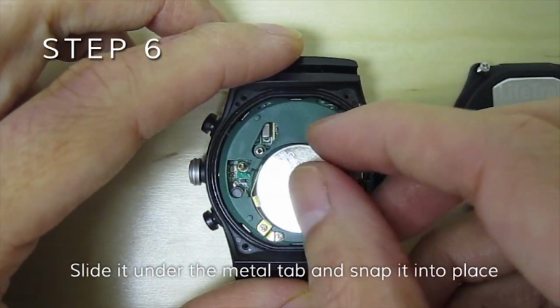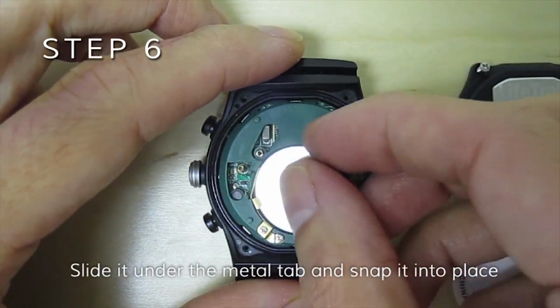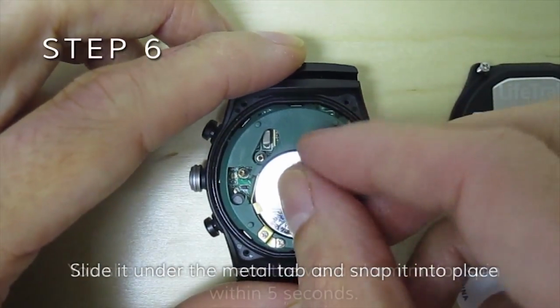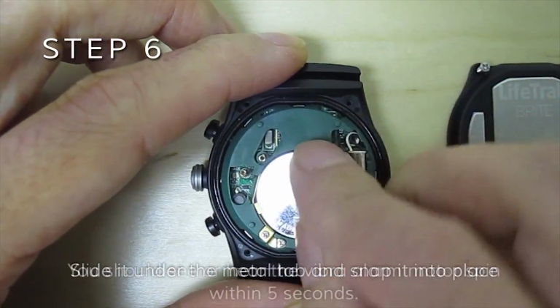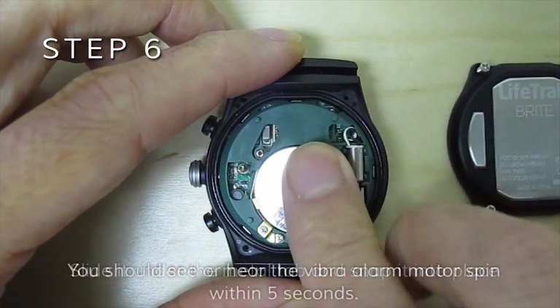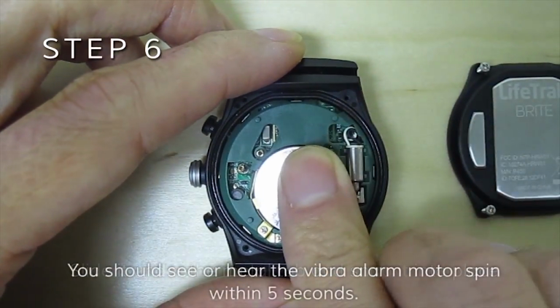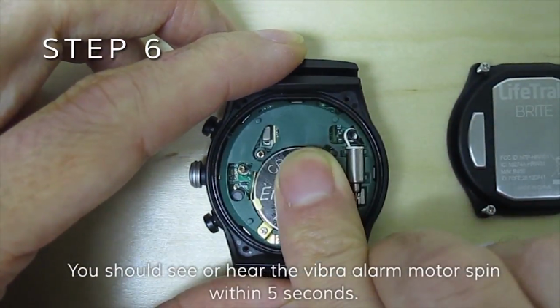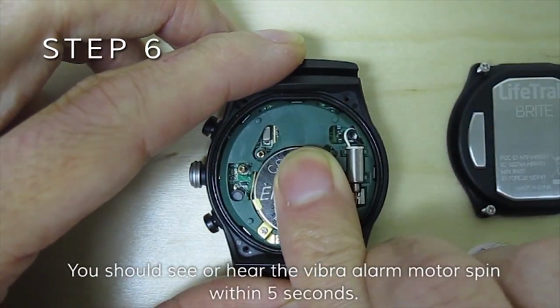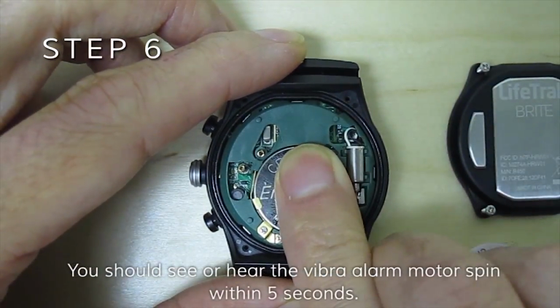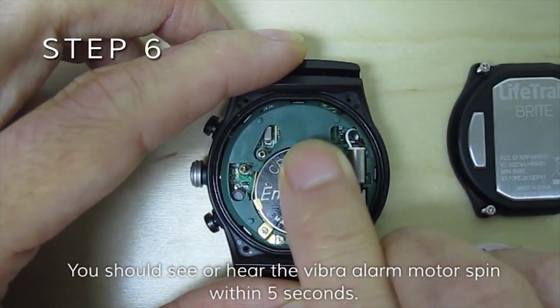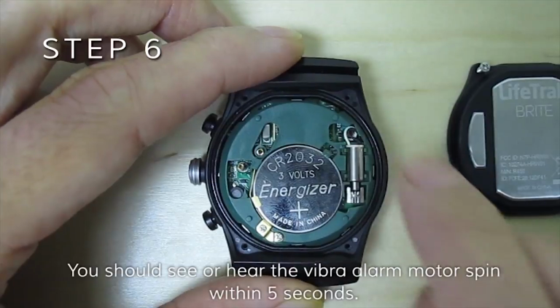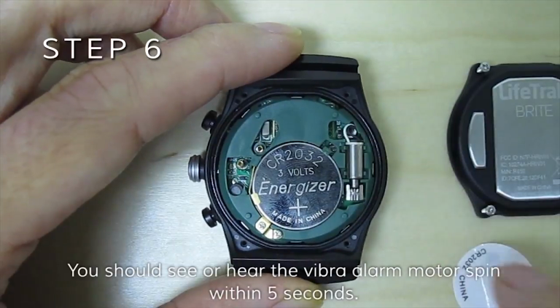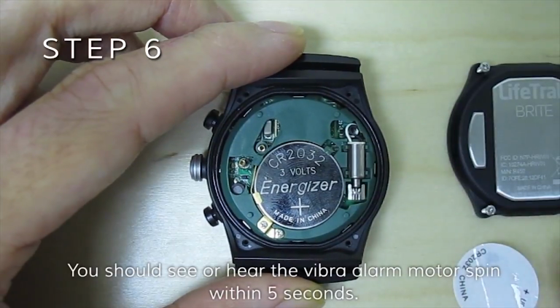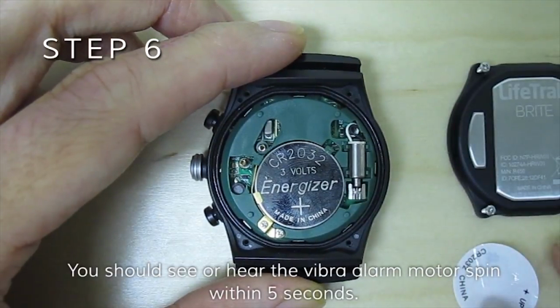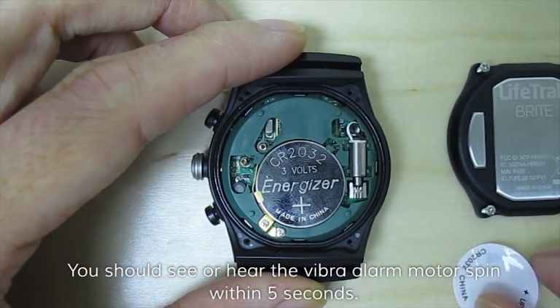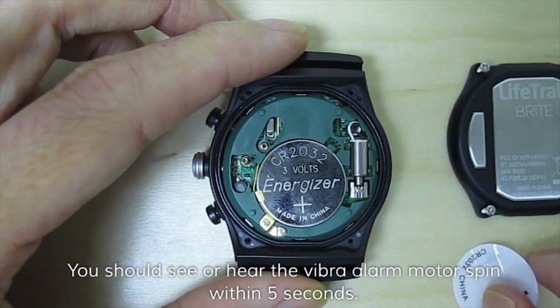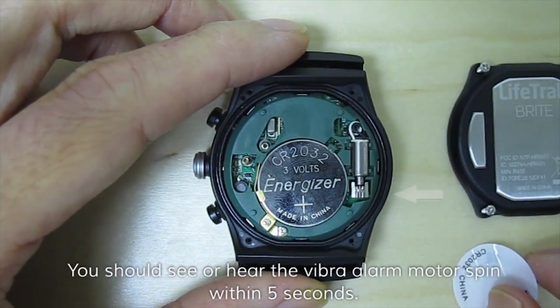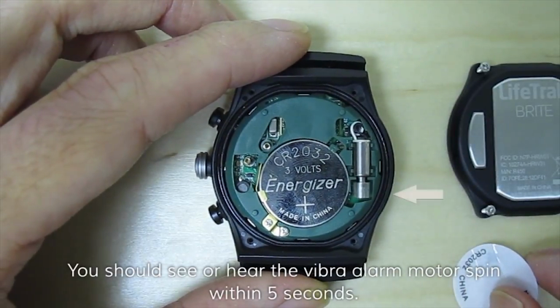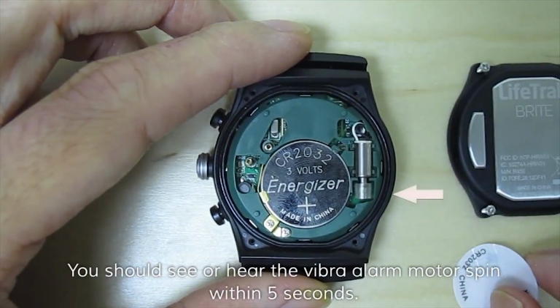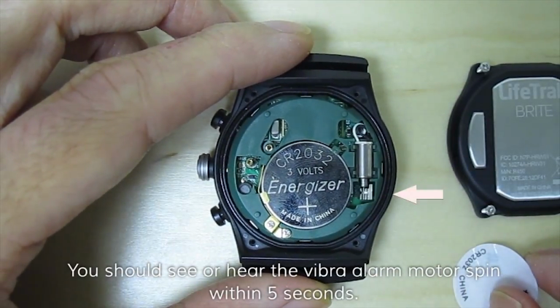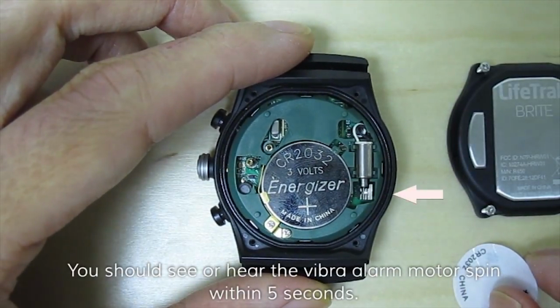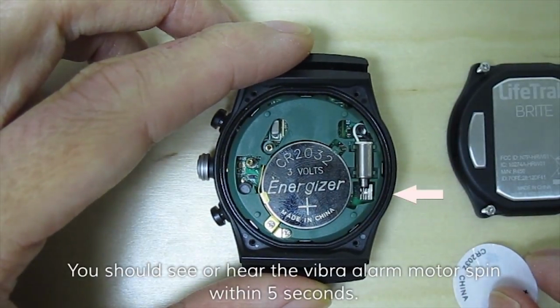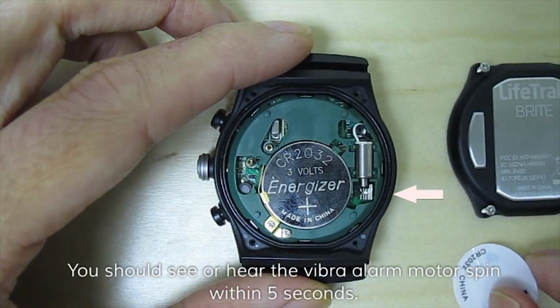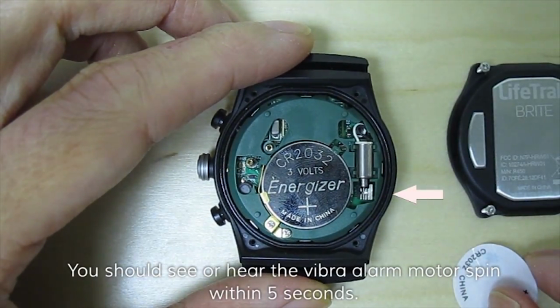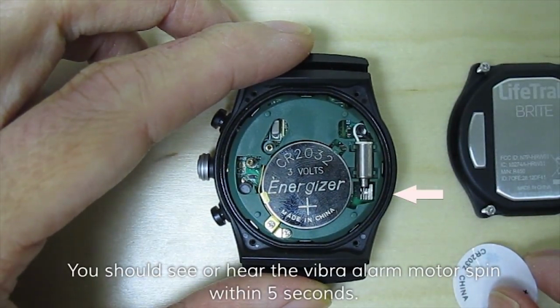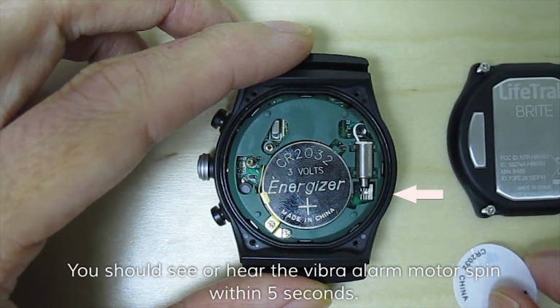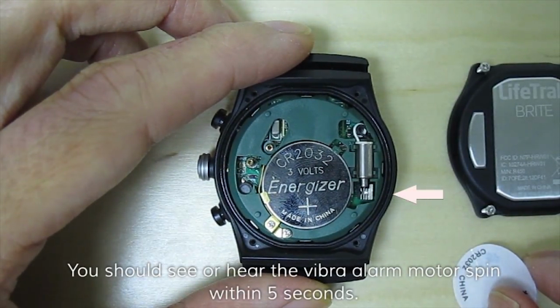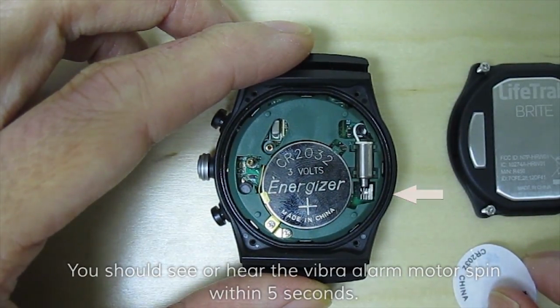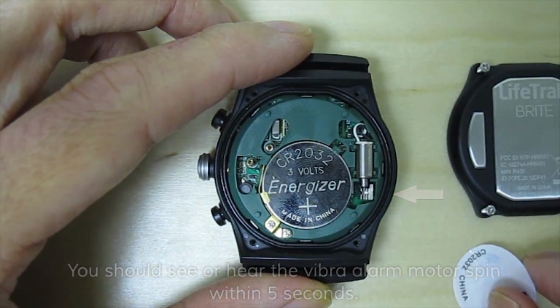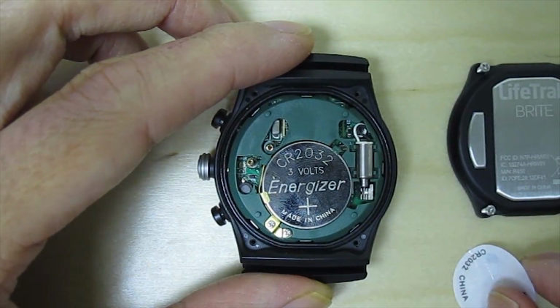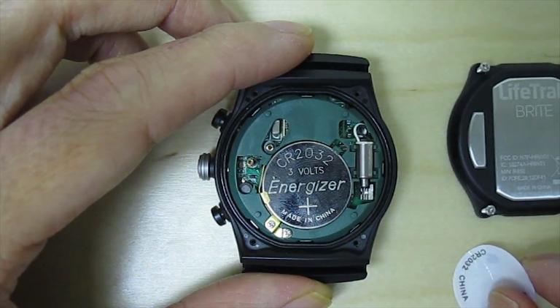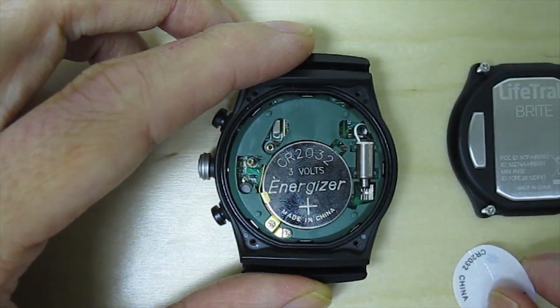You should see or hear a Vibra alarm motor spin within five seconds. If it does not spin, repeat steps three through six.